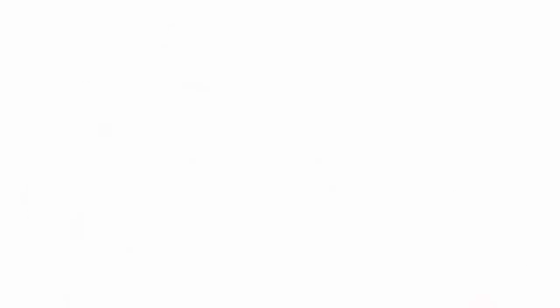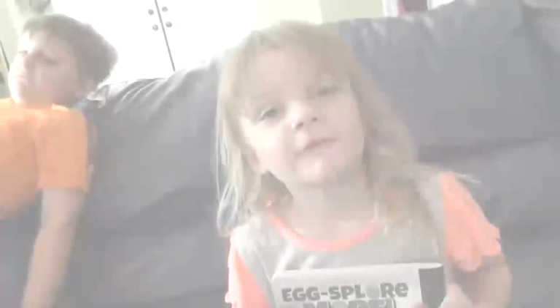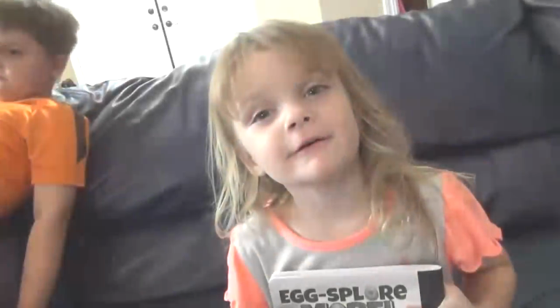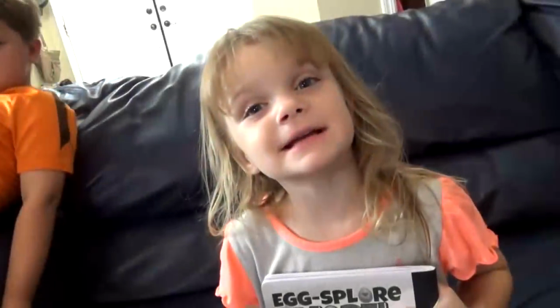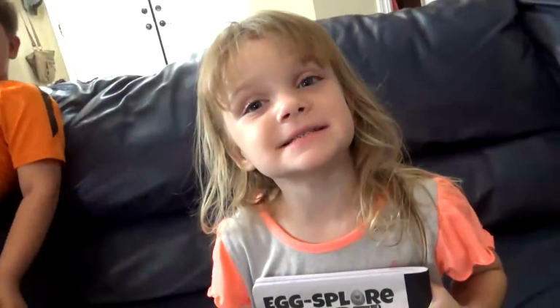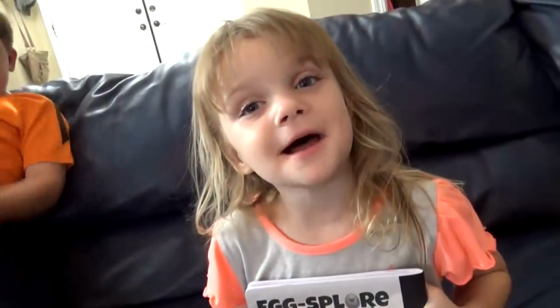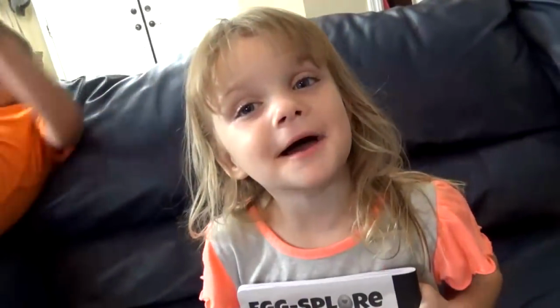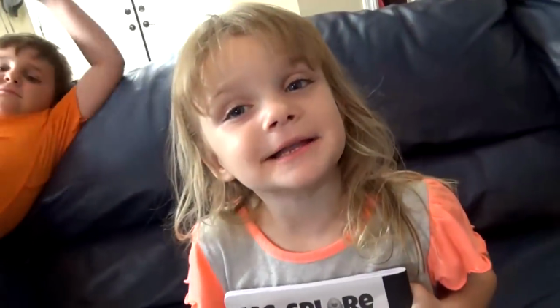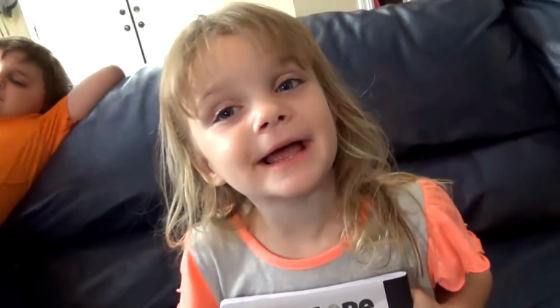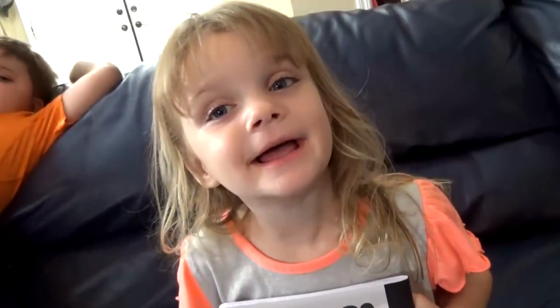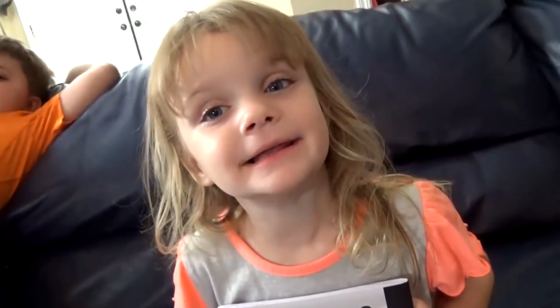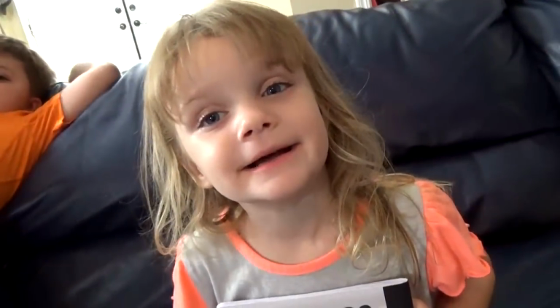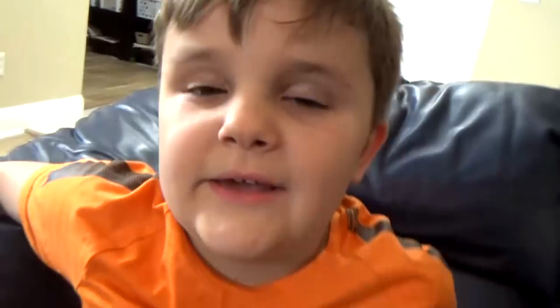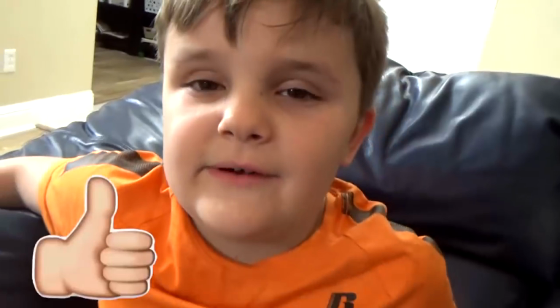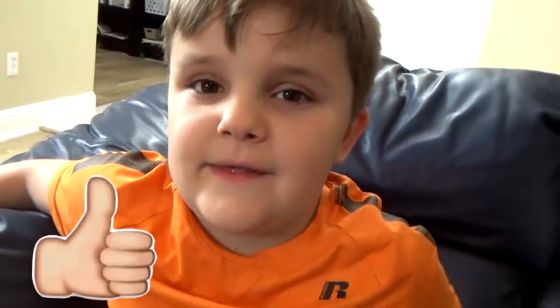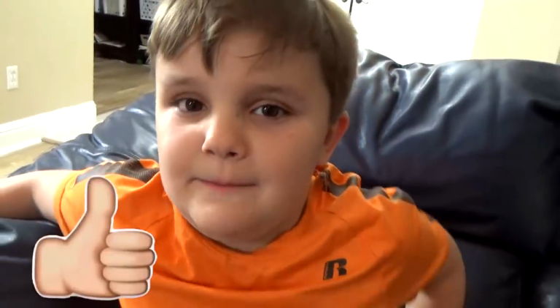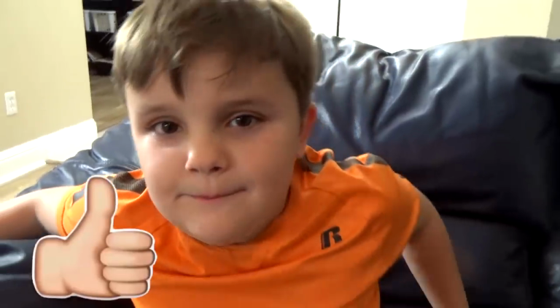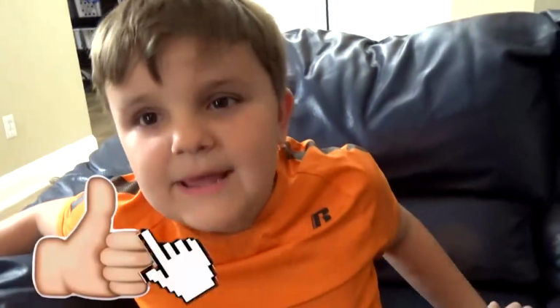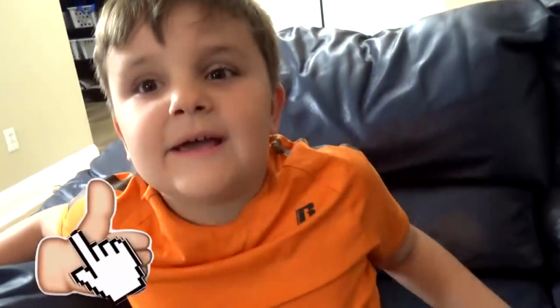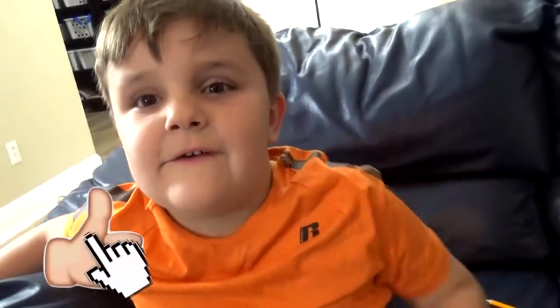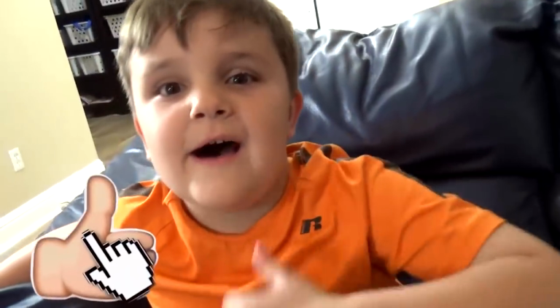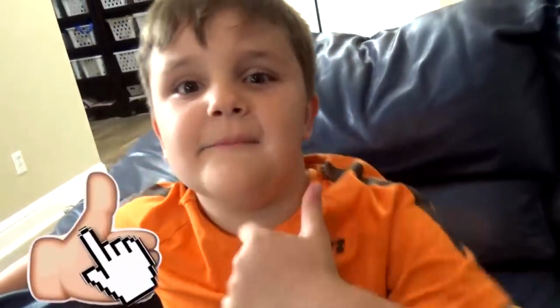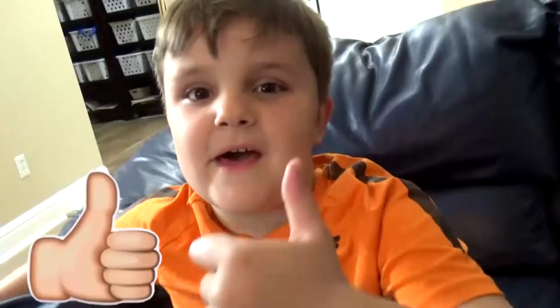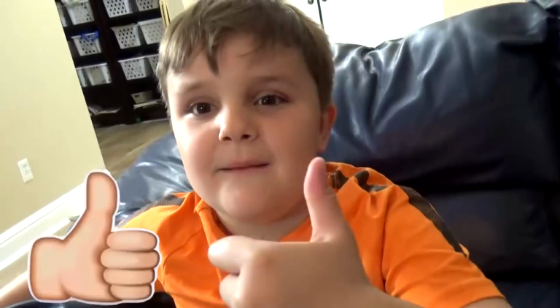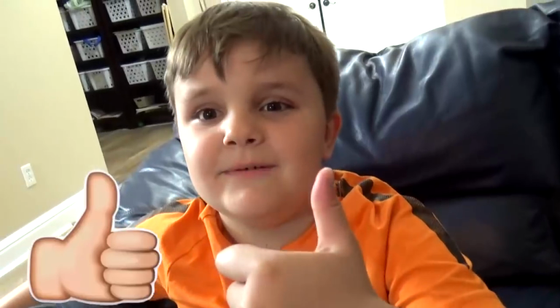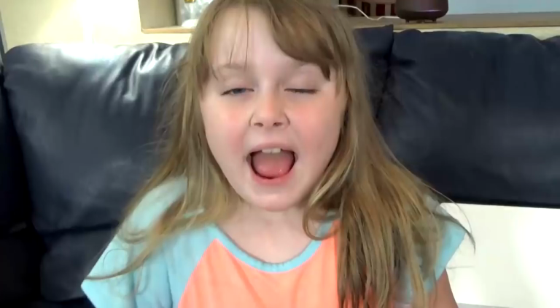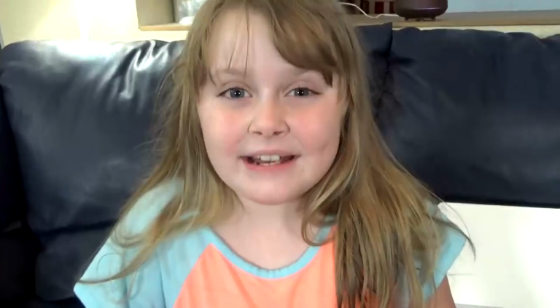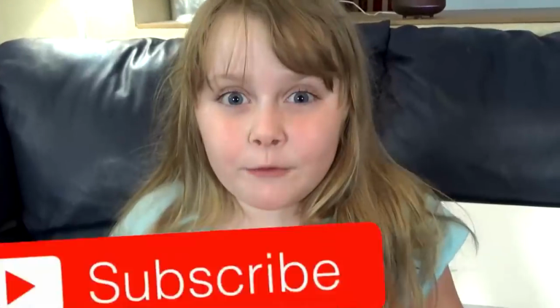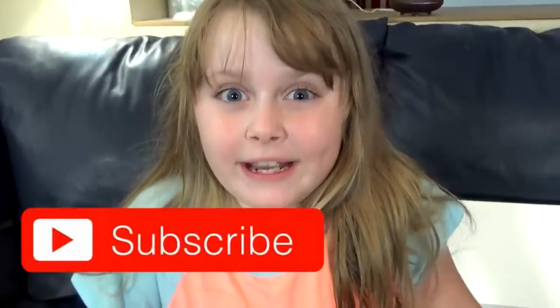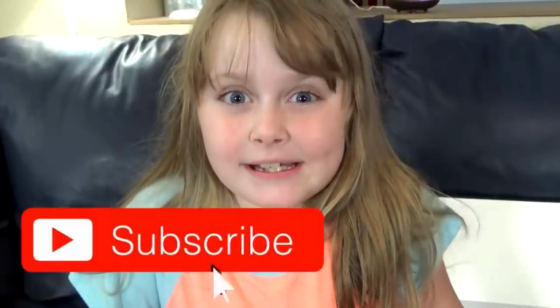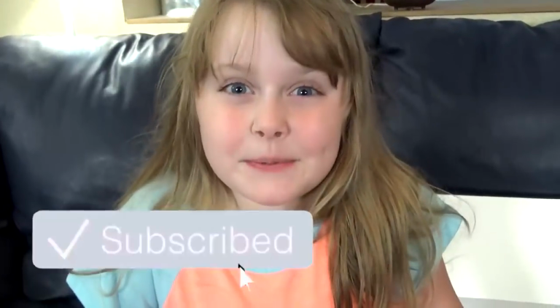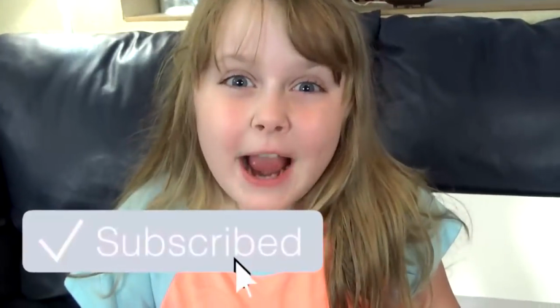Before we get started, give us a big thumbs up and don't forget to subscribe.